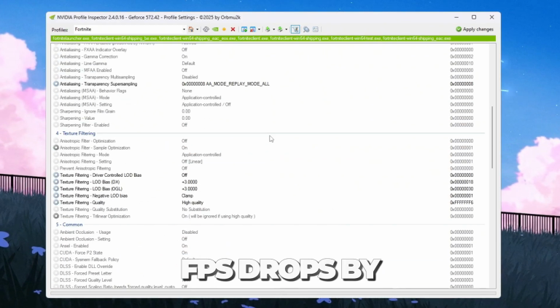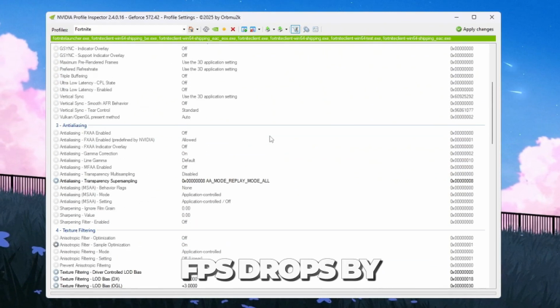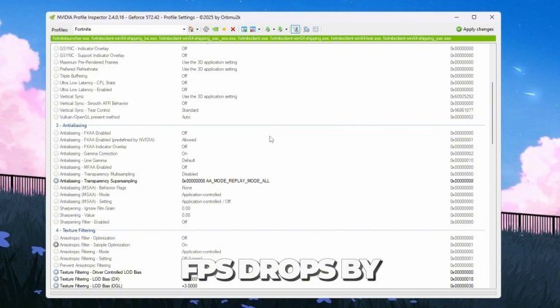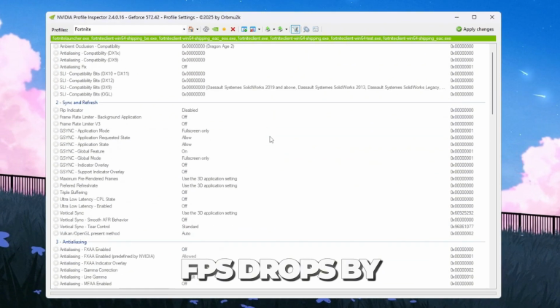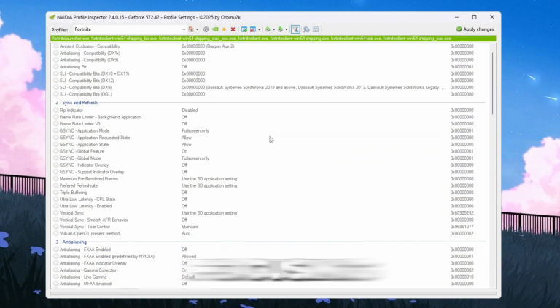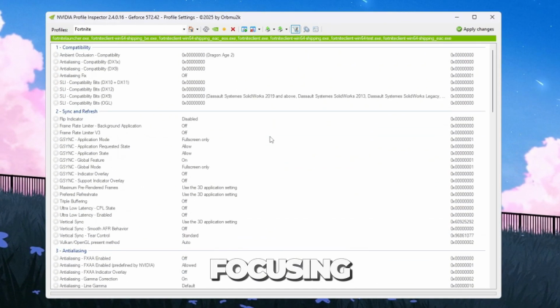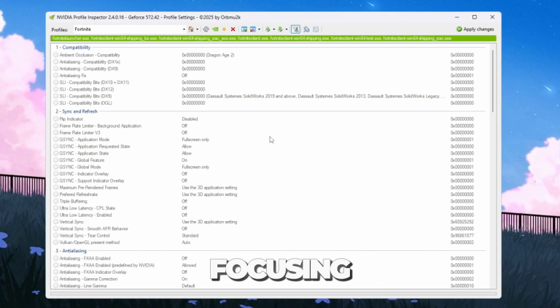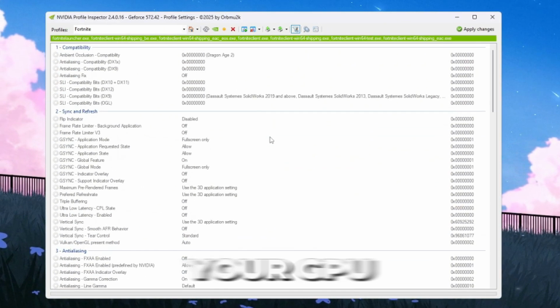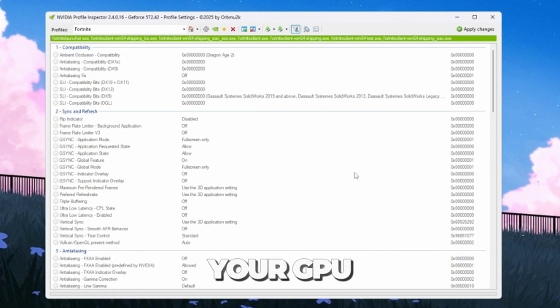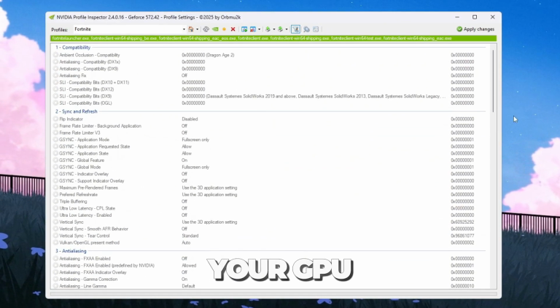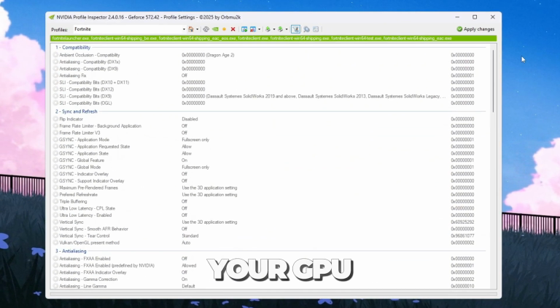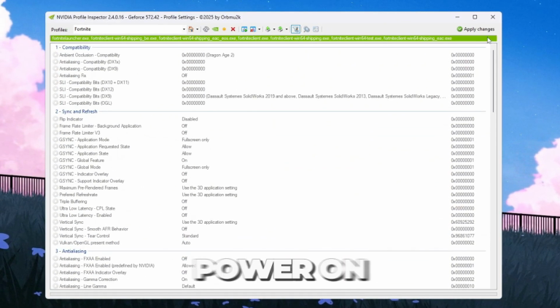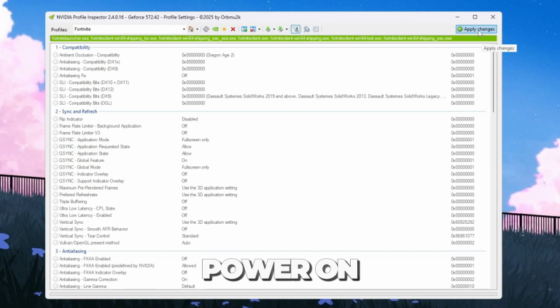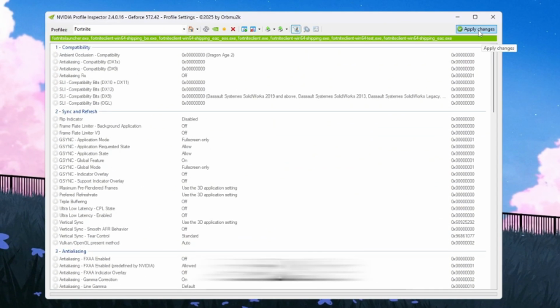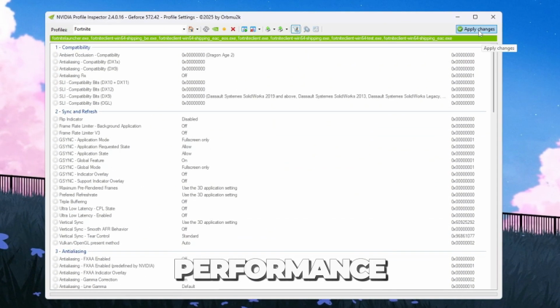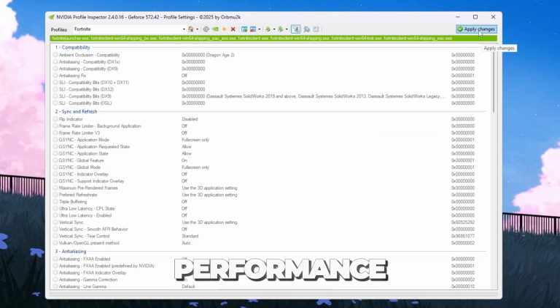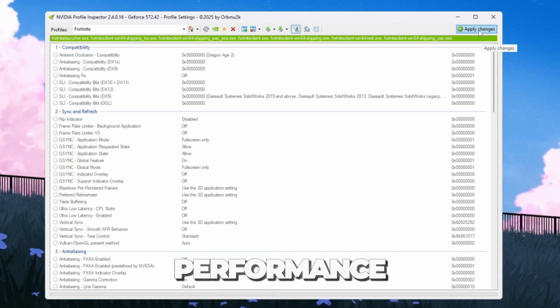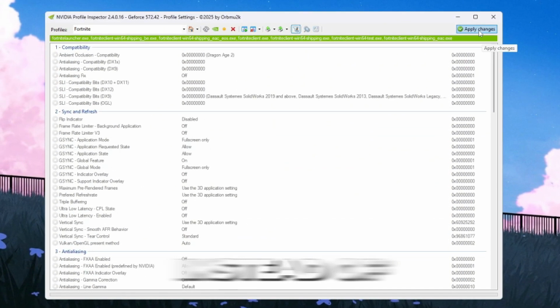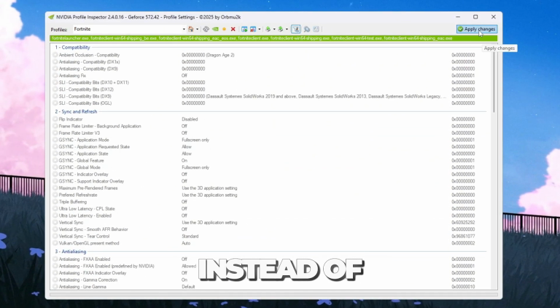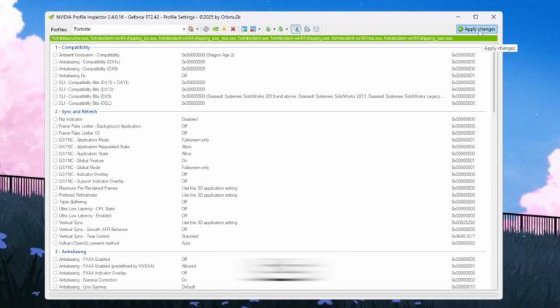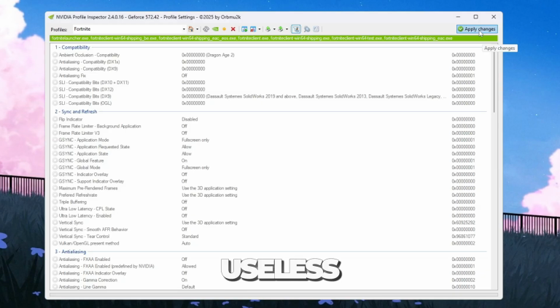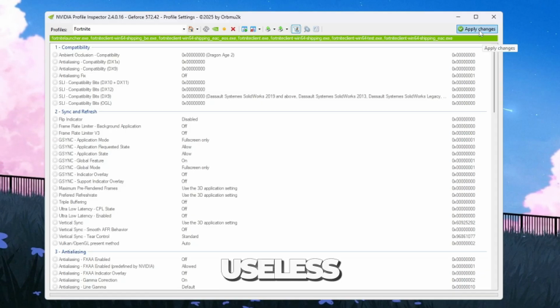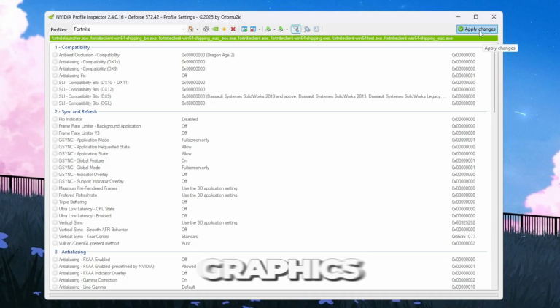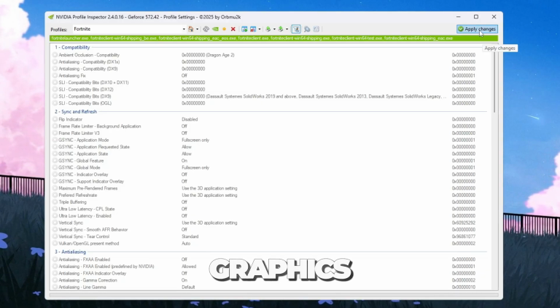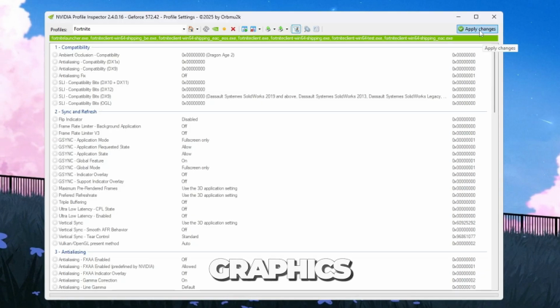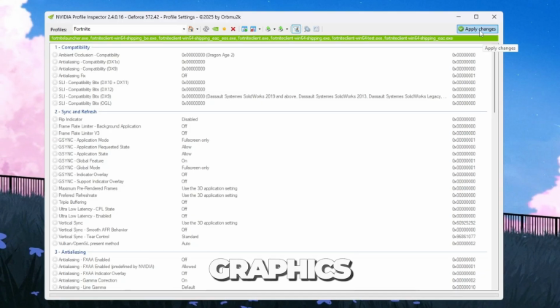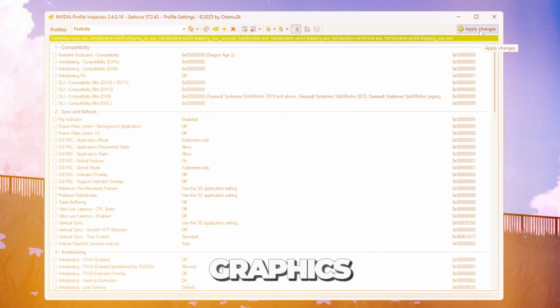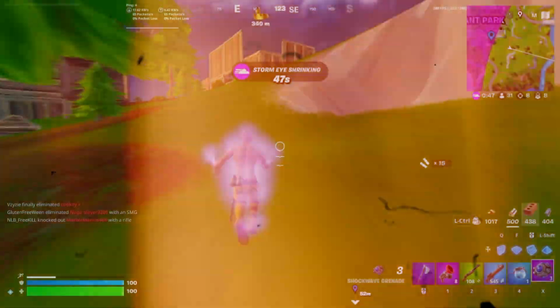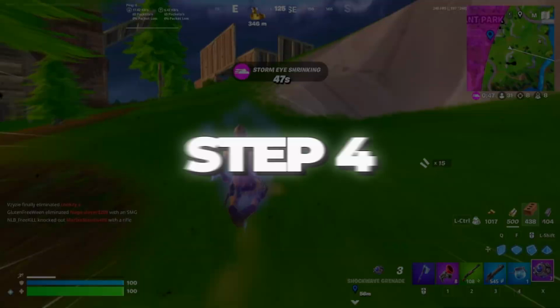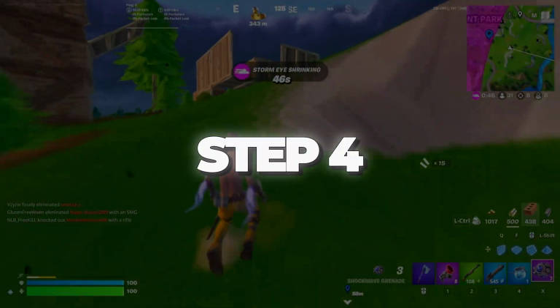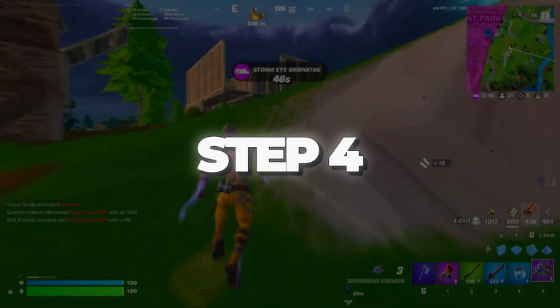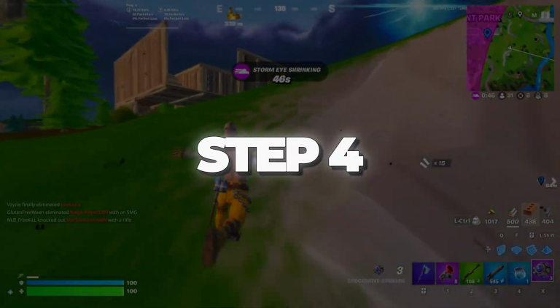These settings are especially useful for low-end or mid-range PCs. They make Fortnite smoother with fewer FPS drops by focusing your GPU power on performance instead of unnecessary graphics.